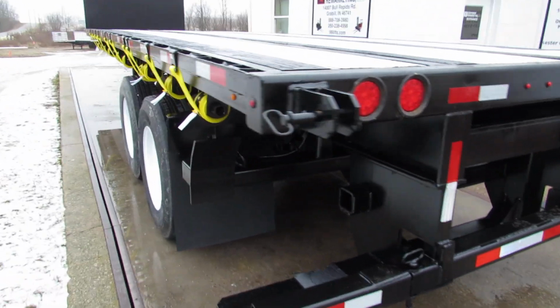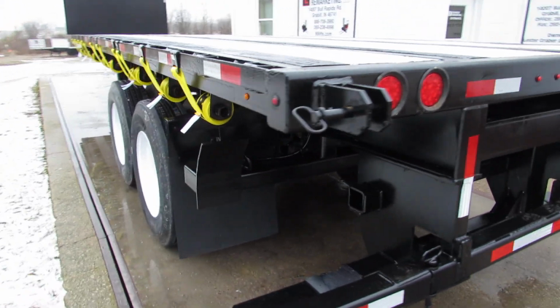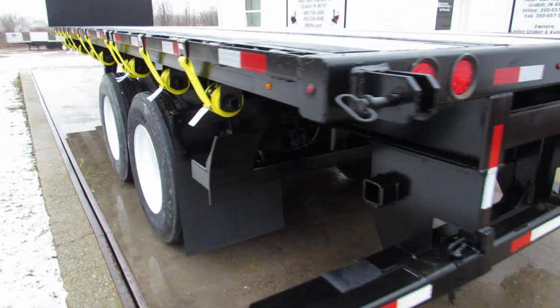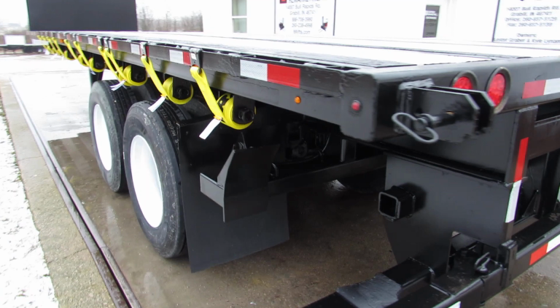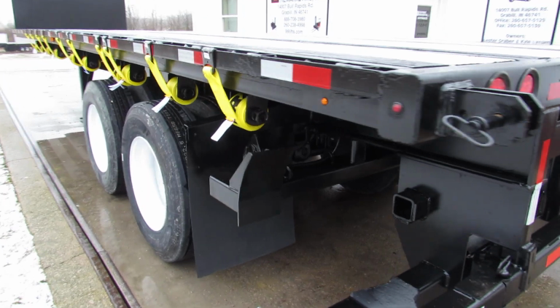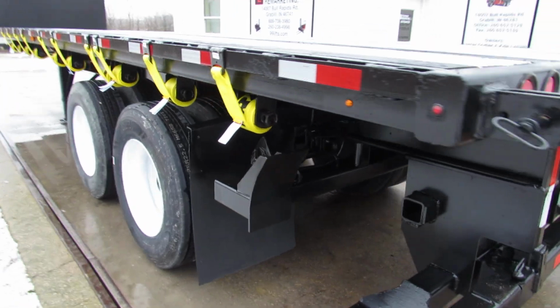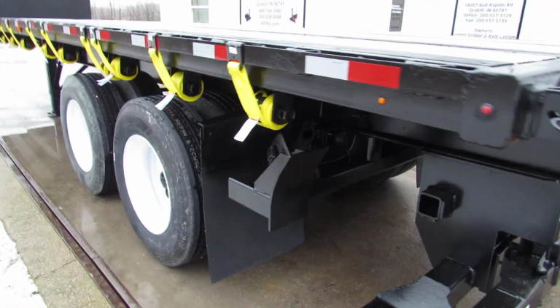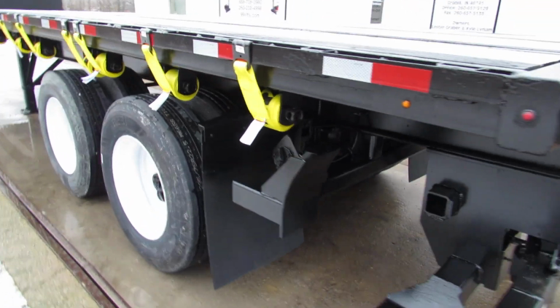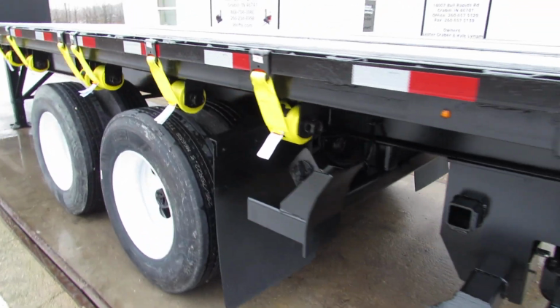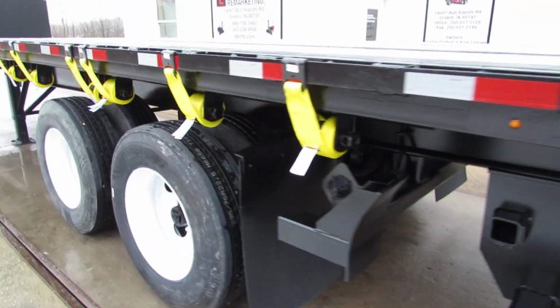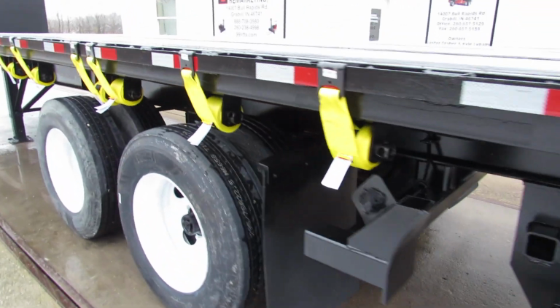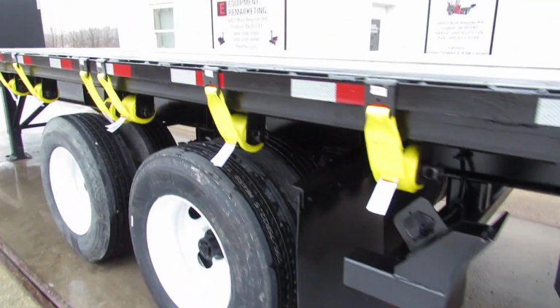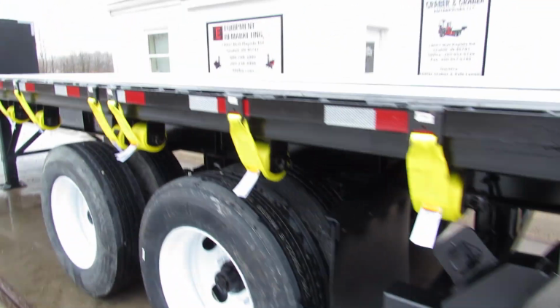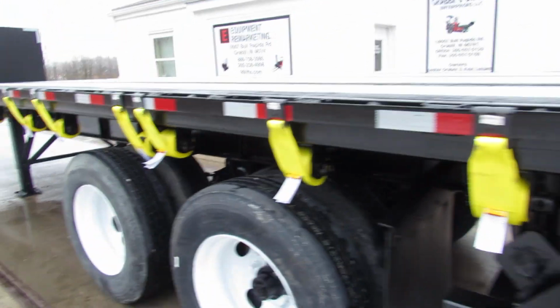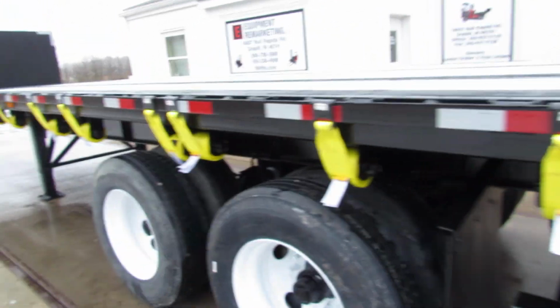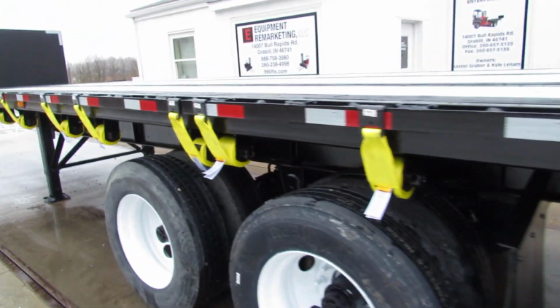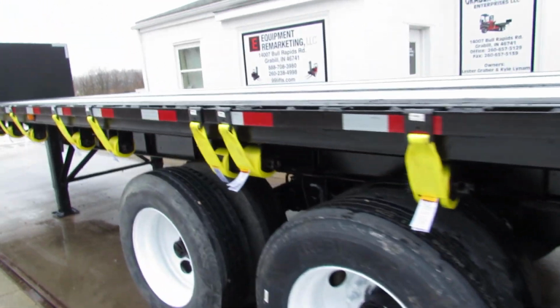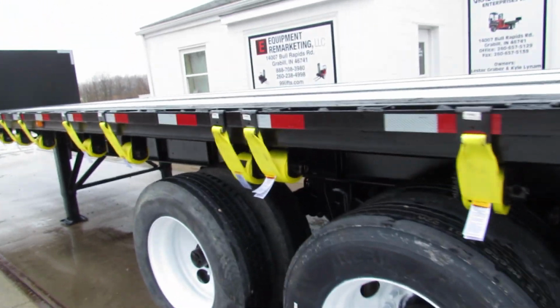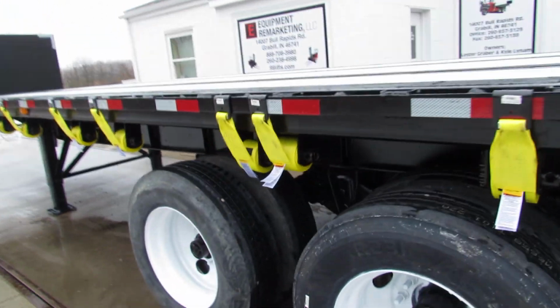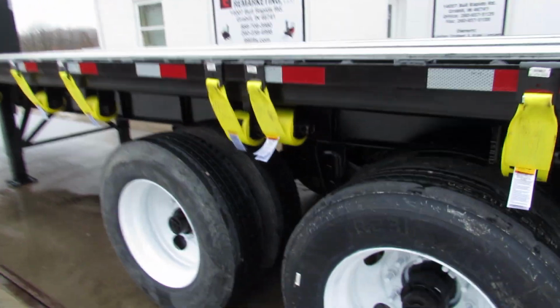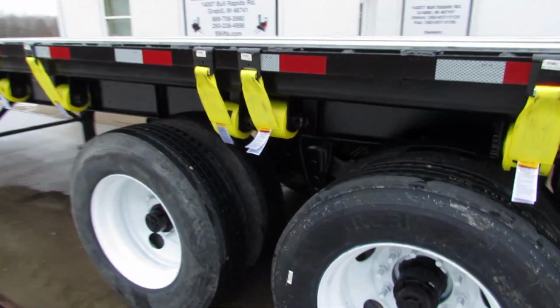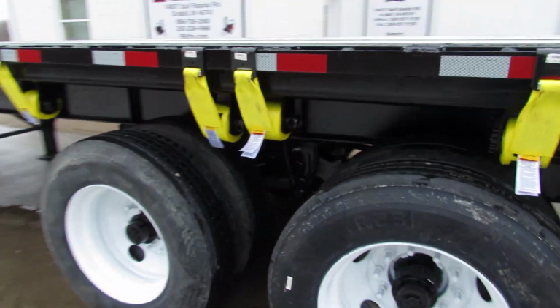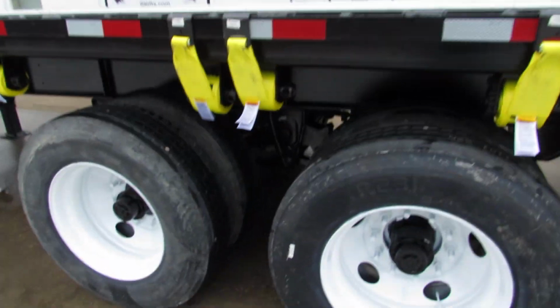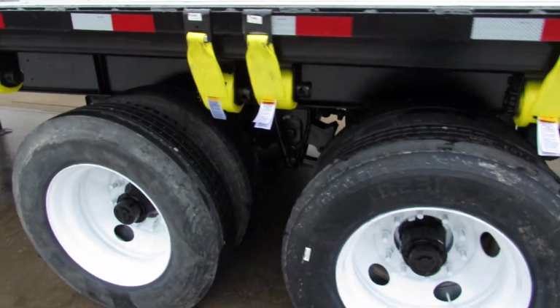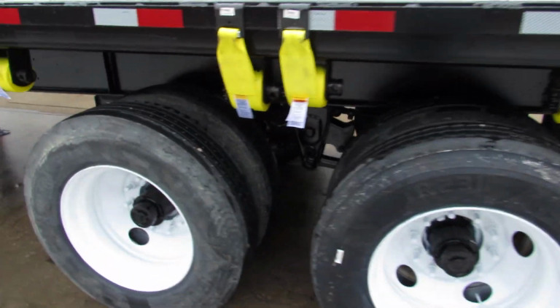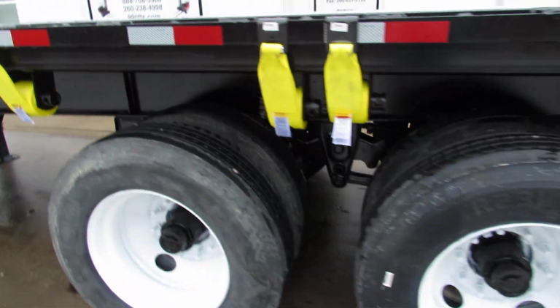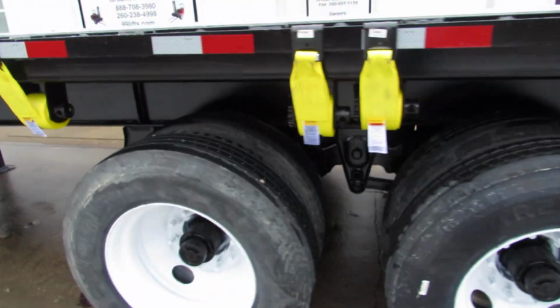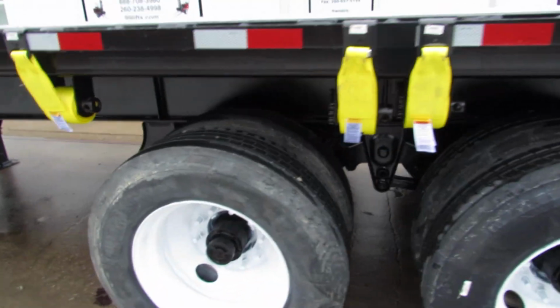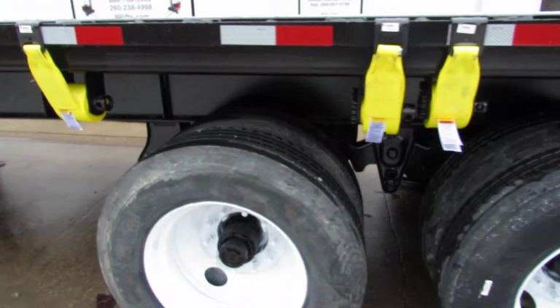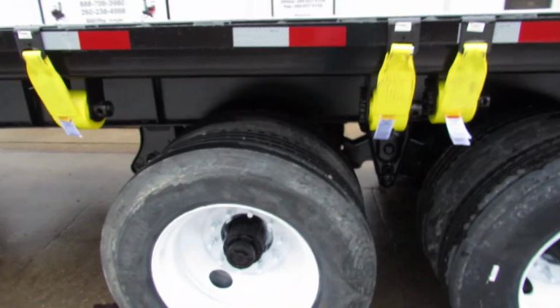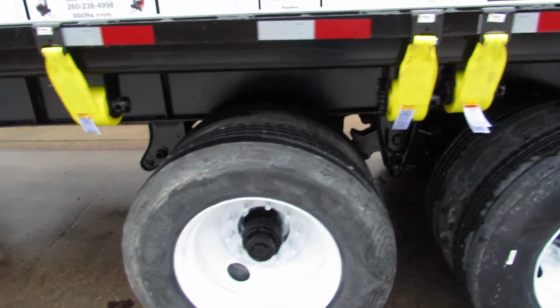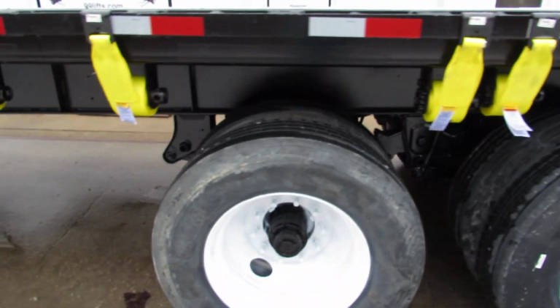As we come around to the driver's side — brand new straps, excellent tire condition.